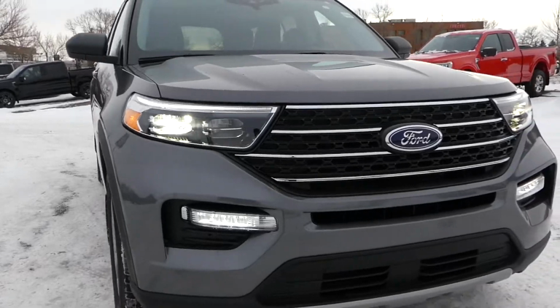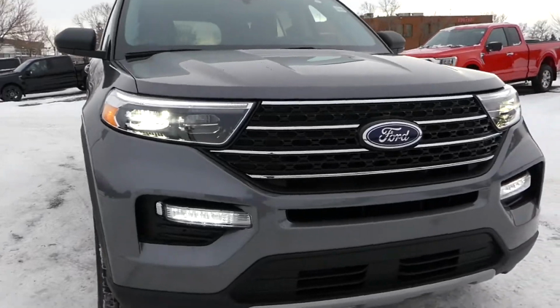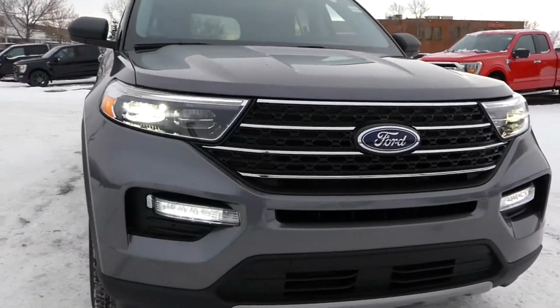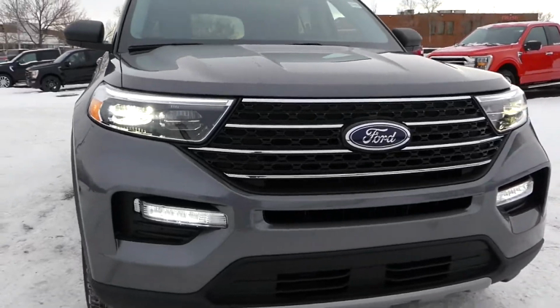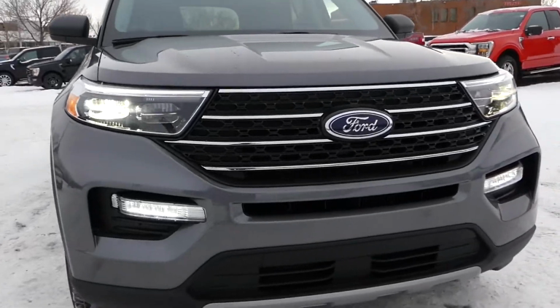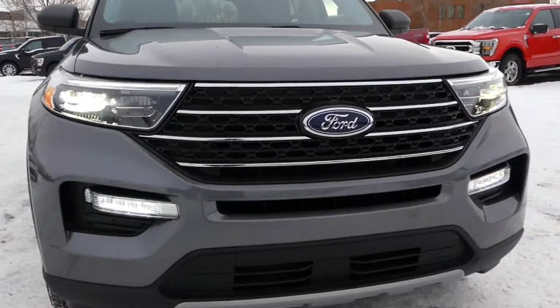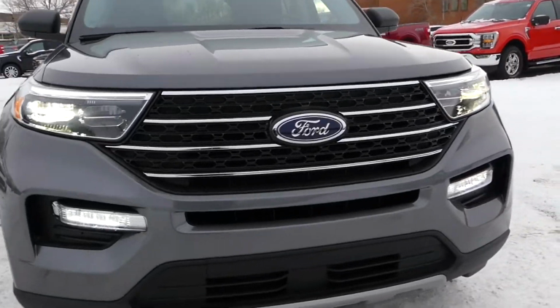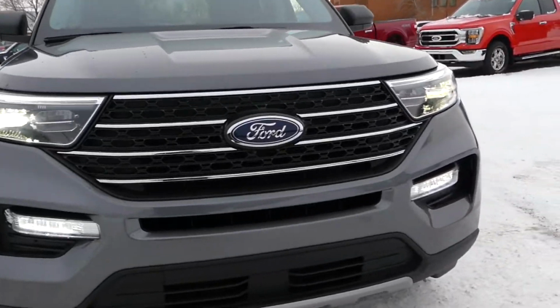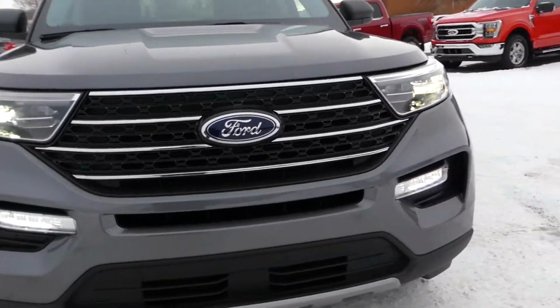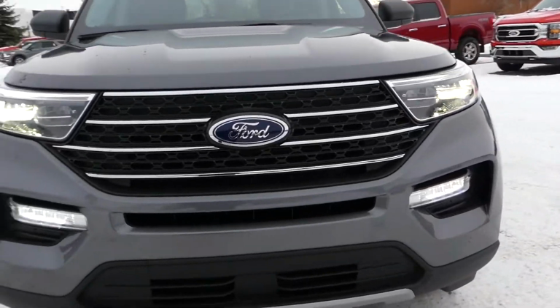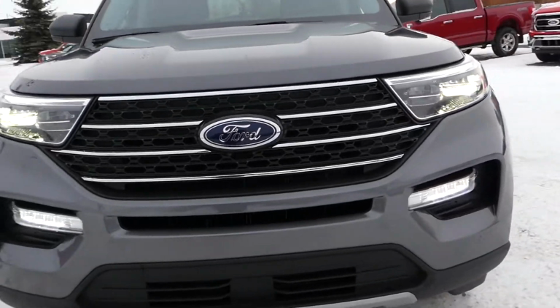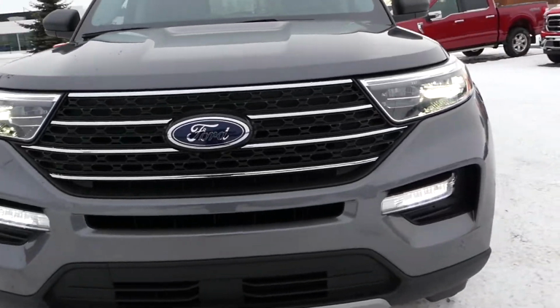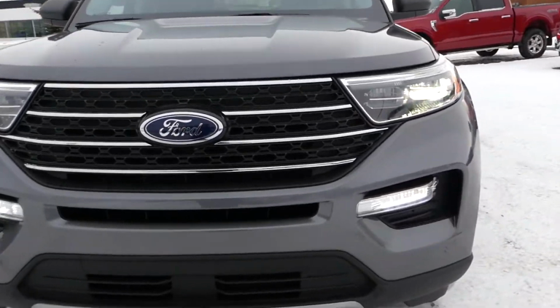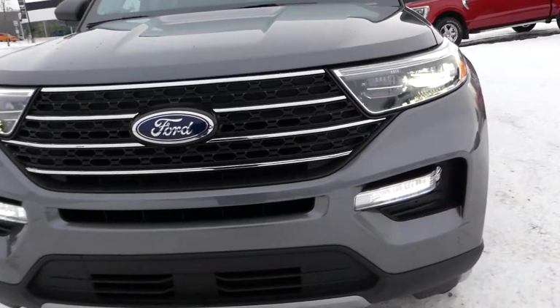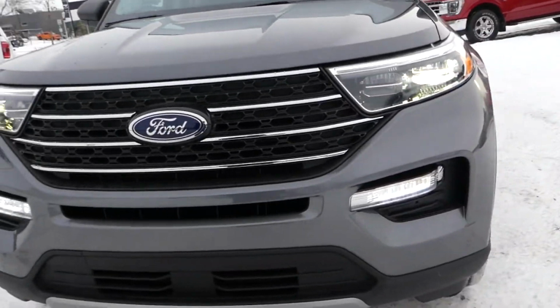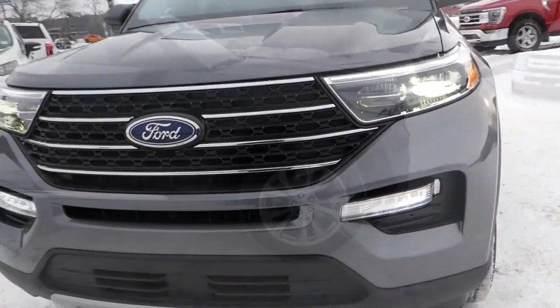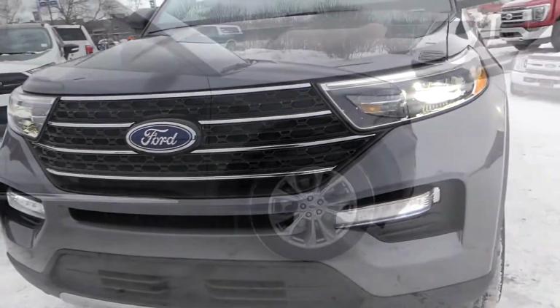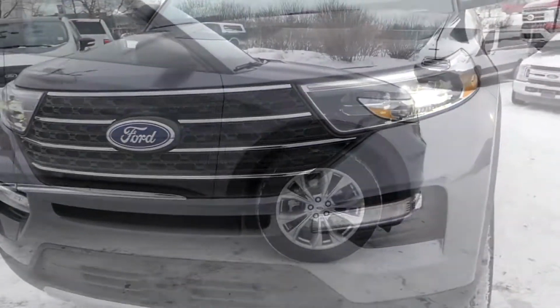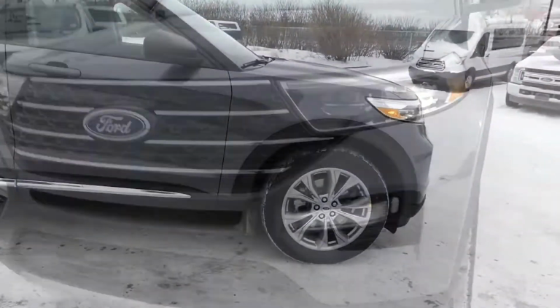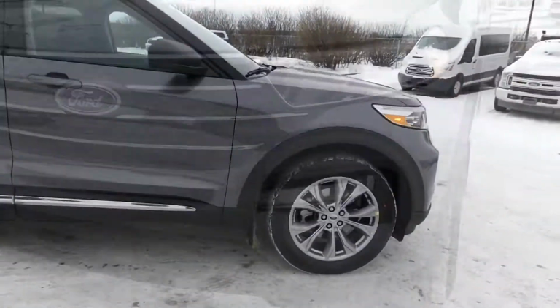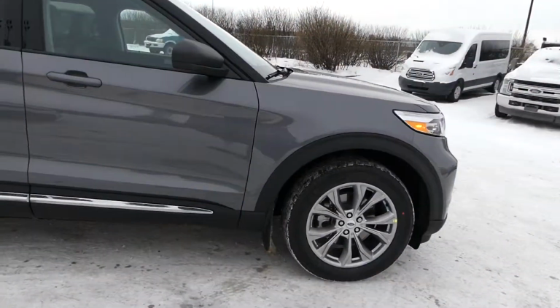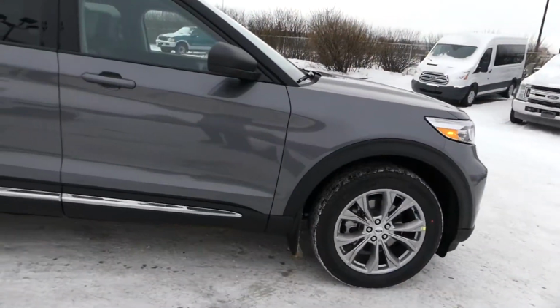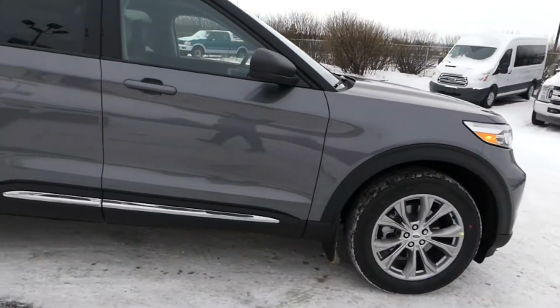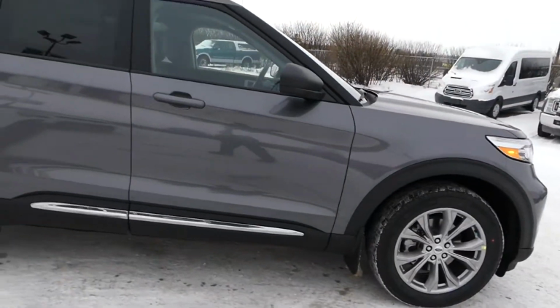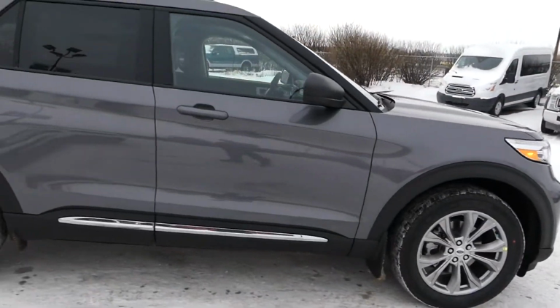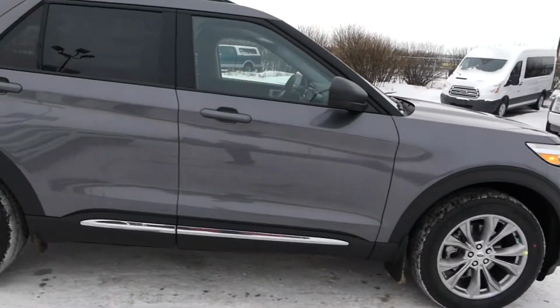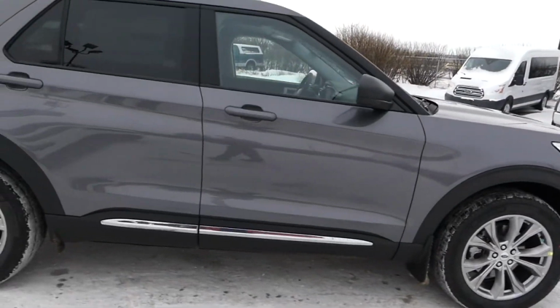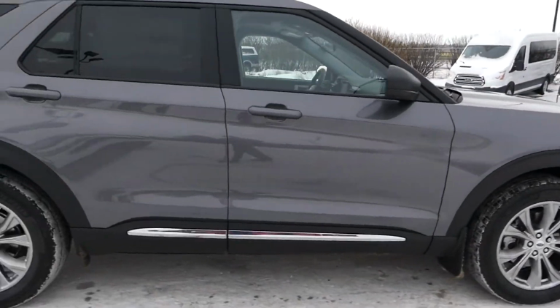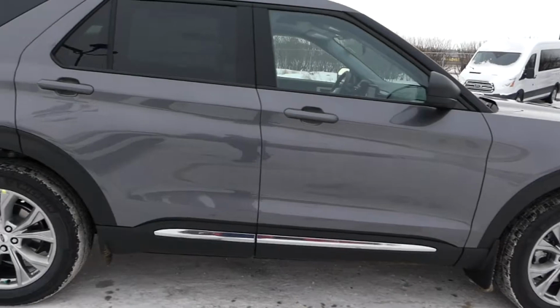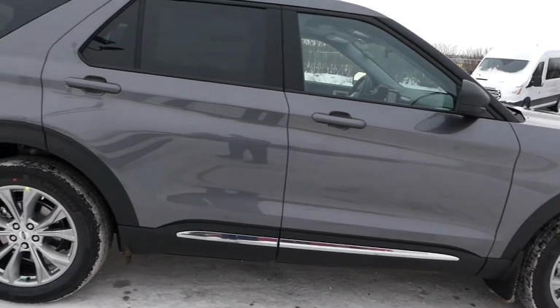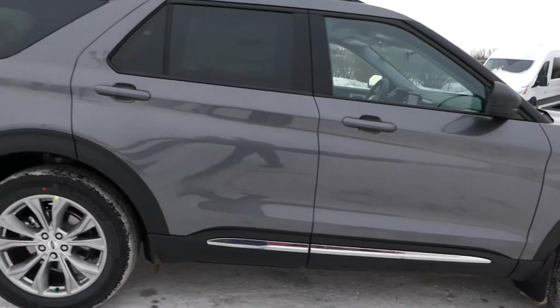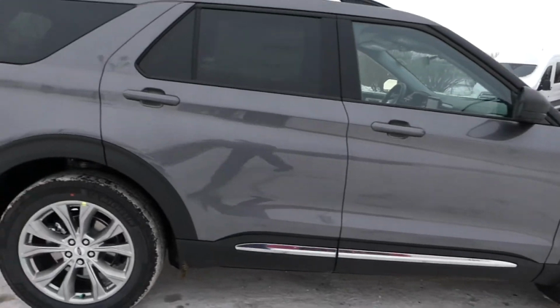Hello Calgary and welcome to Macklin Ford. My name is Tim and I hope you're having an absolutely fantastic day today.